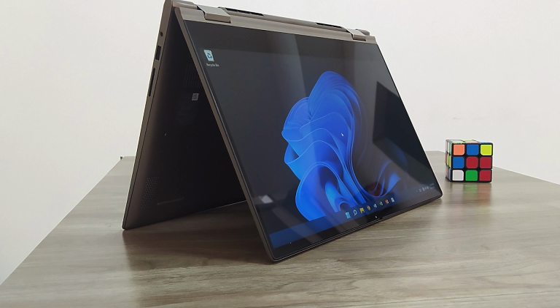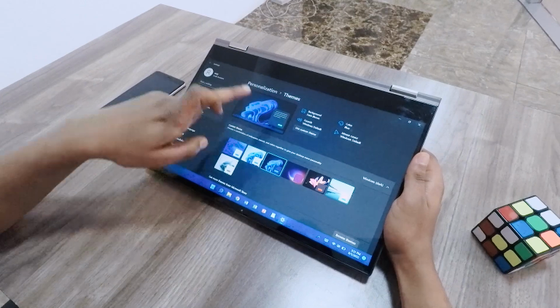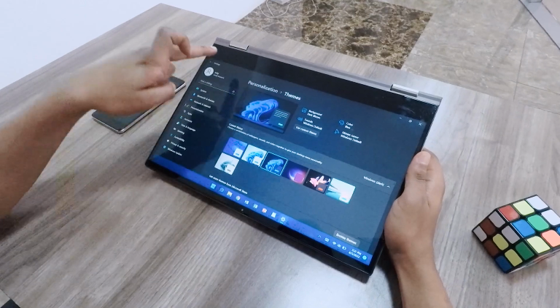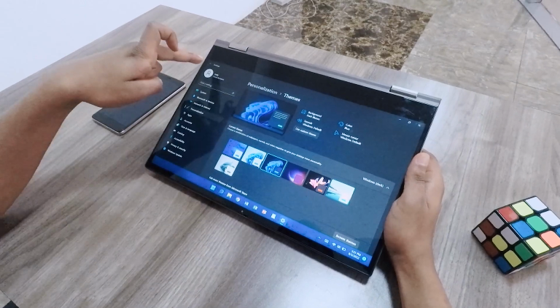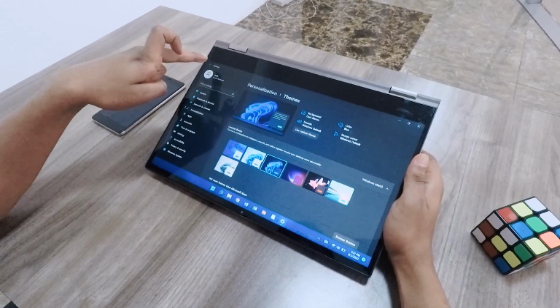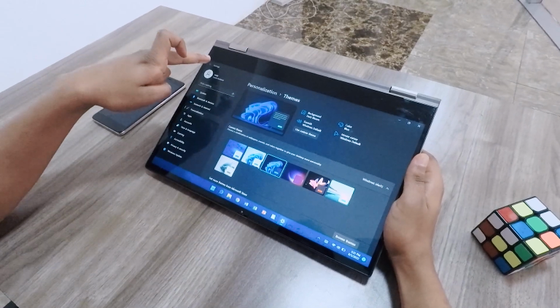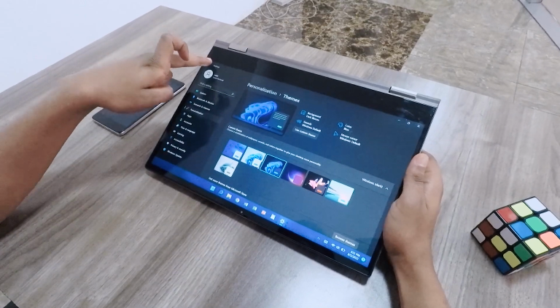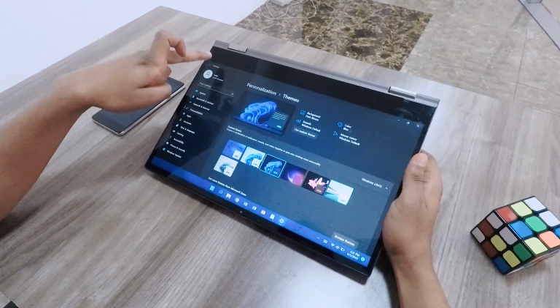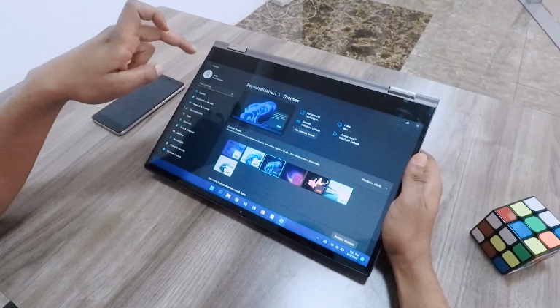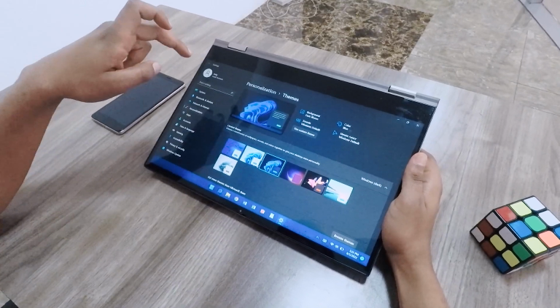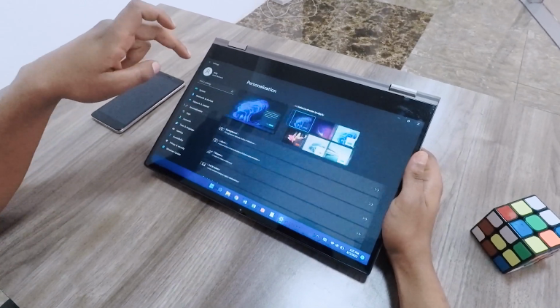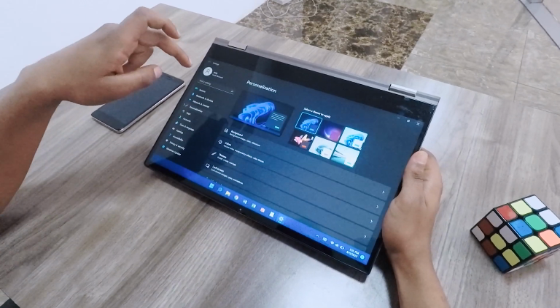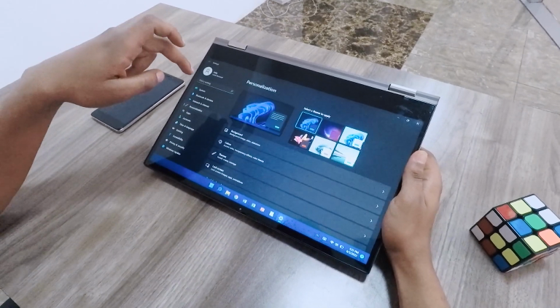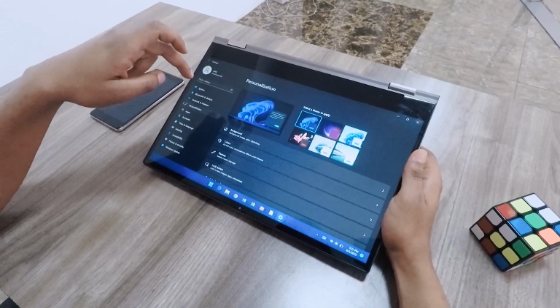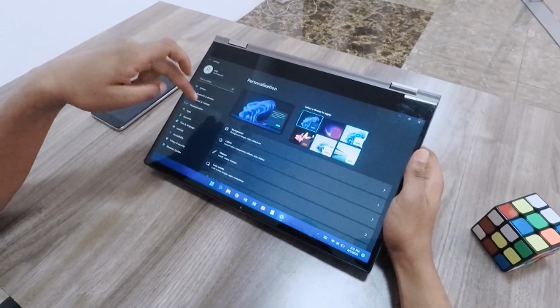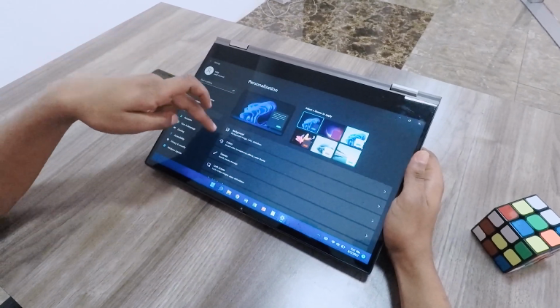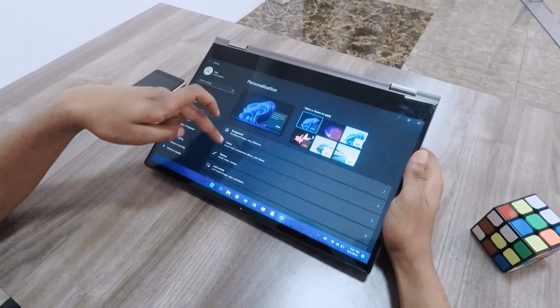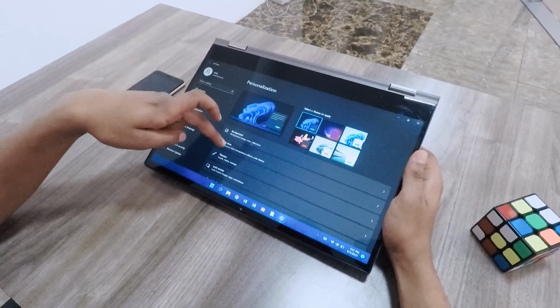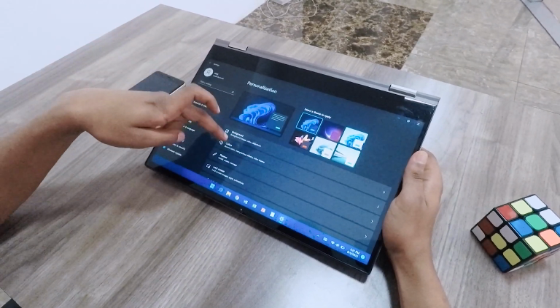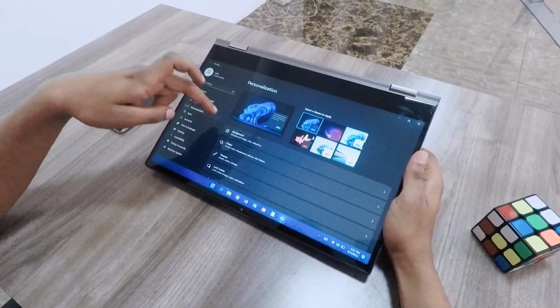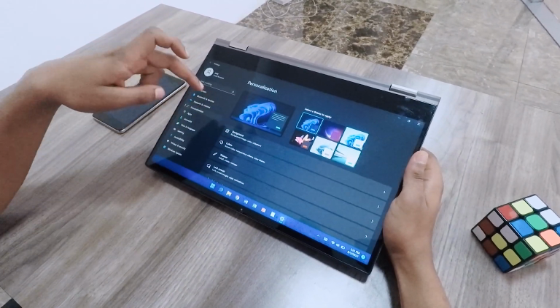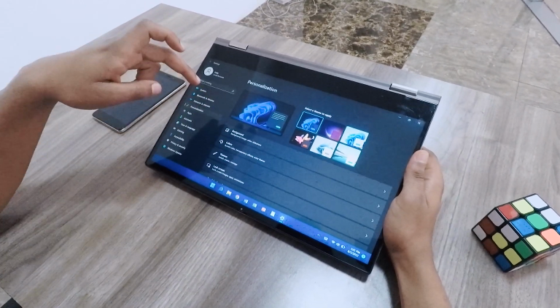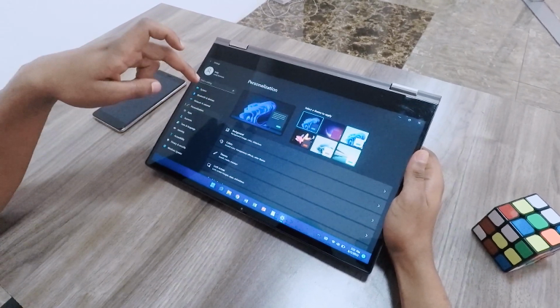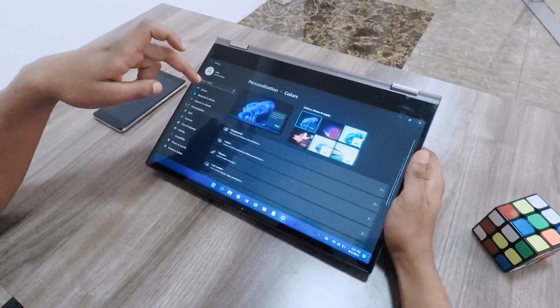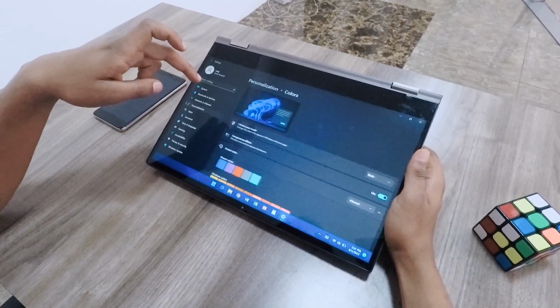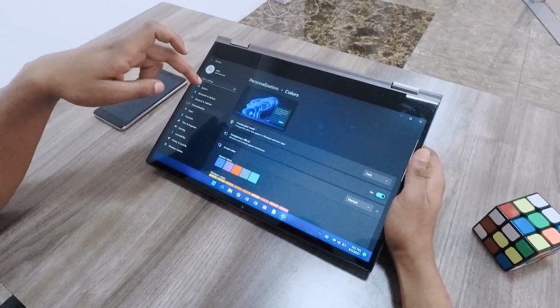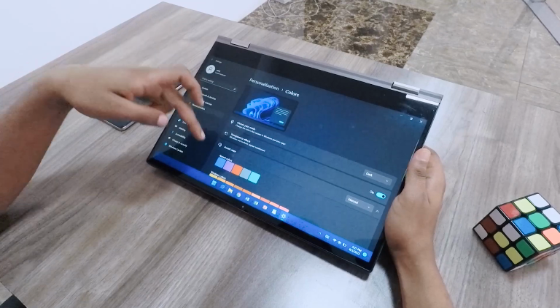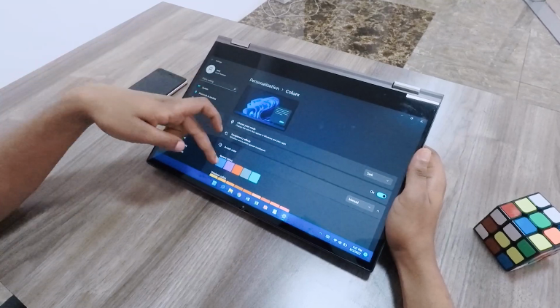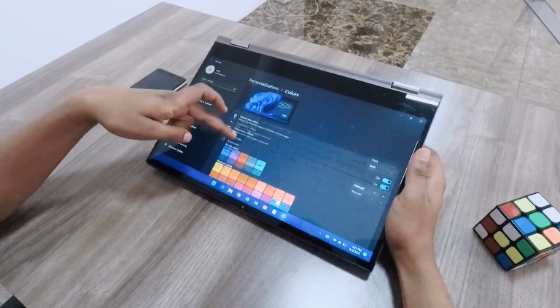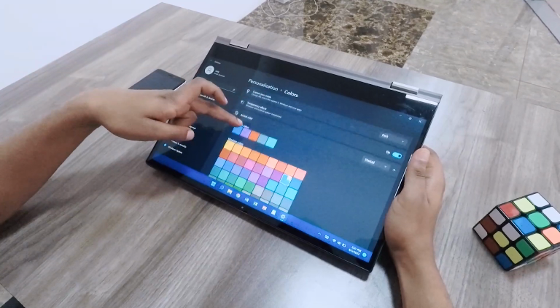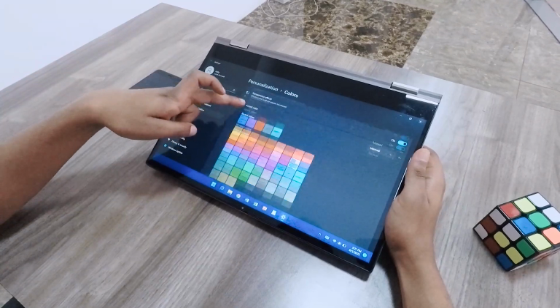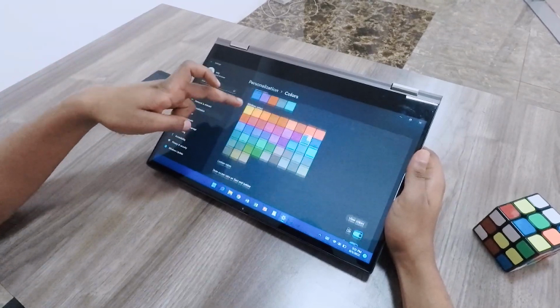If you have a touchscreen display, the screen is smooth and responsive.